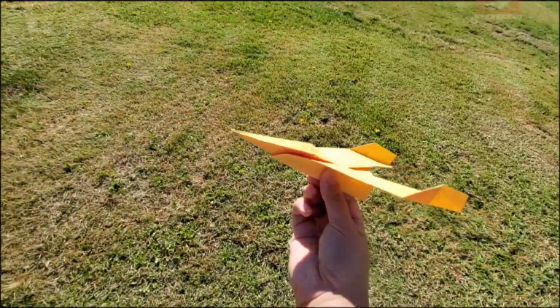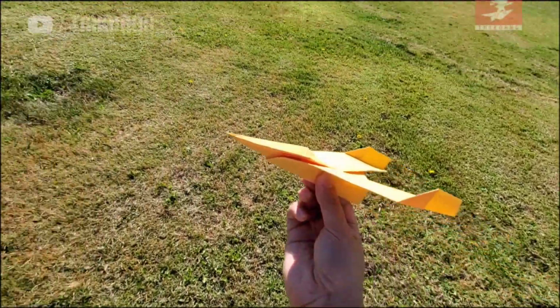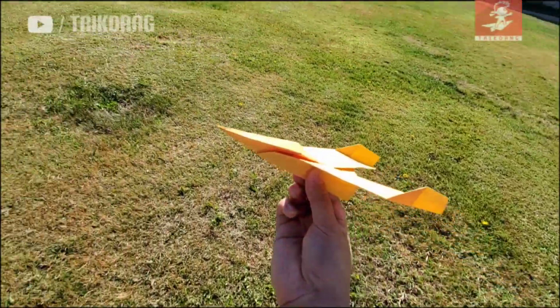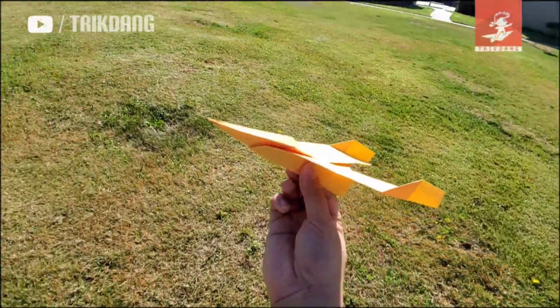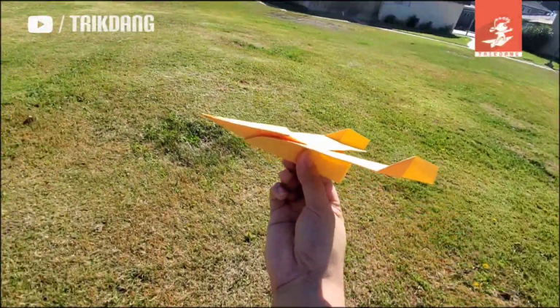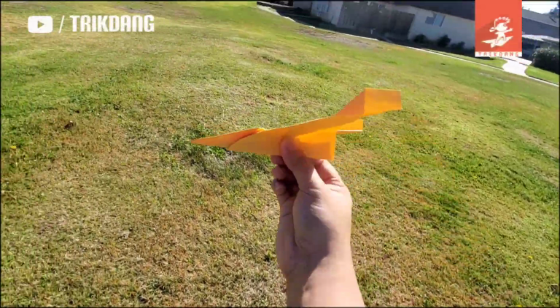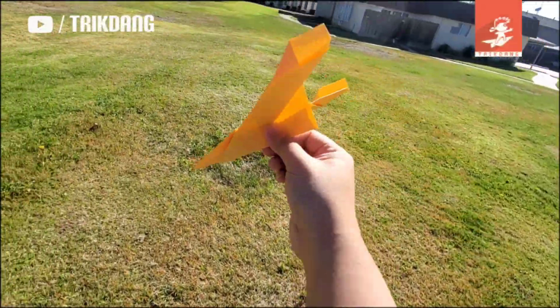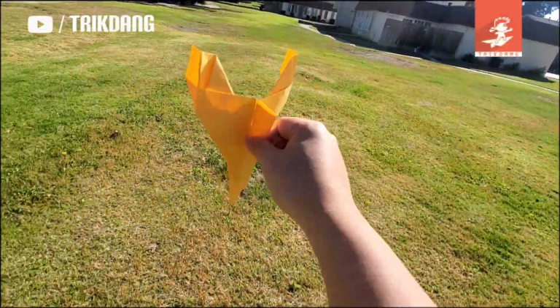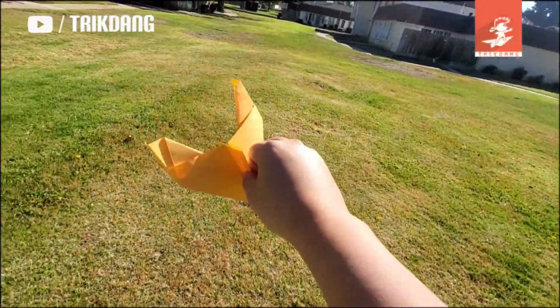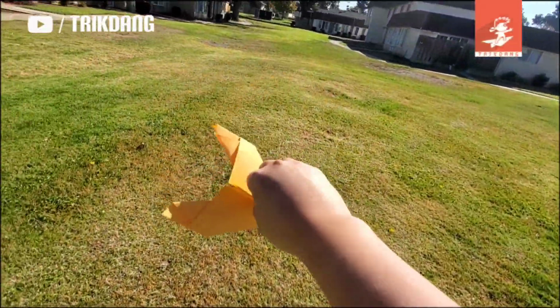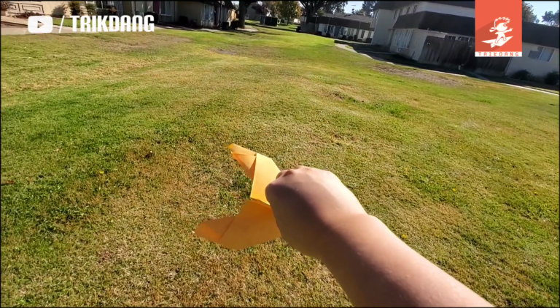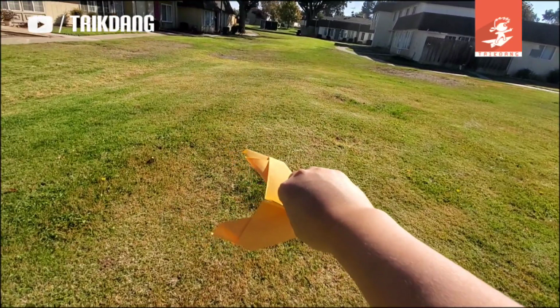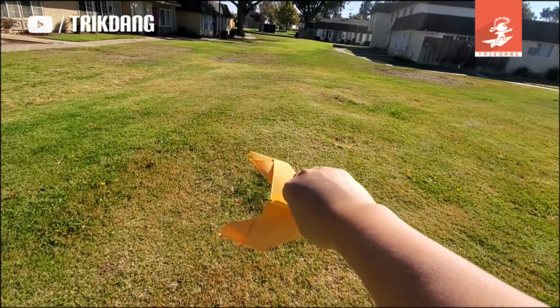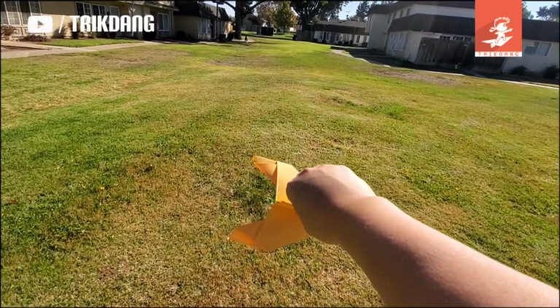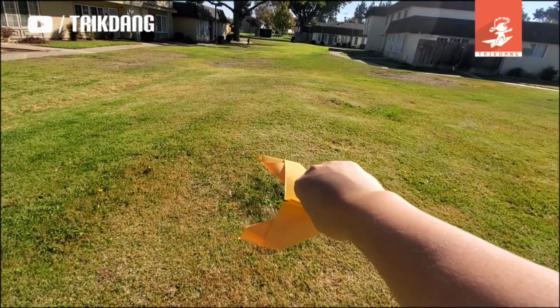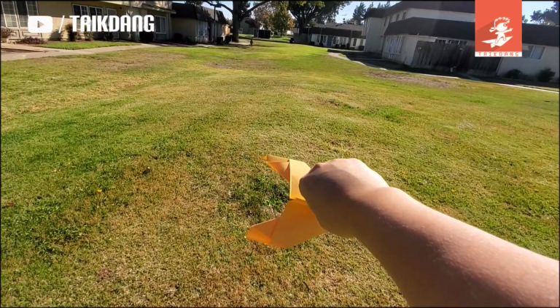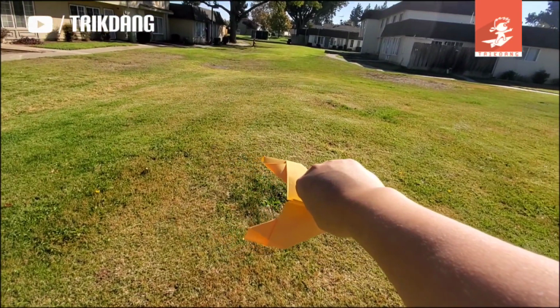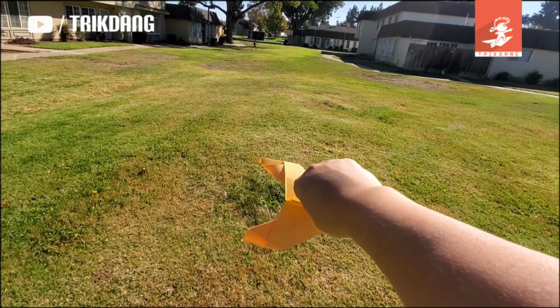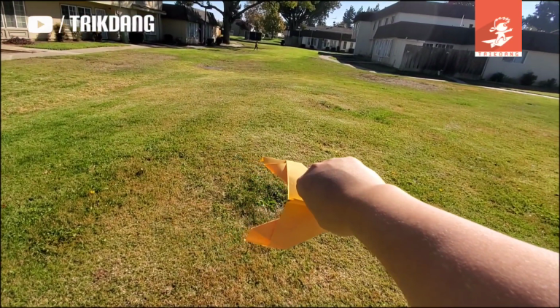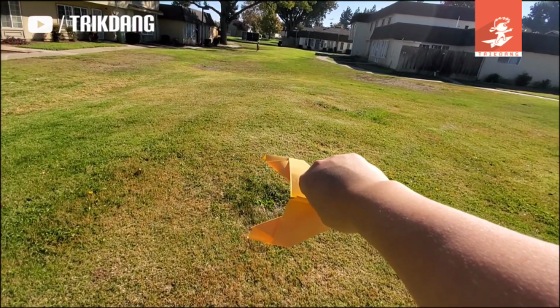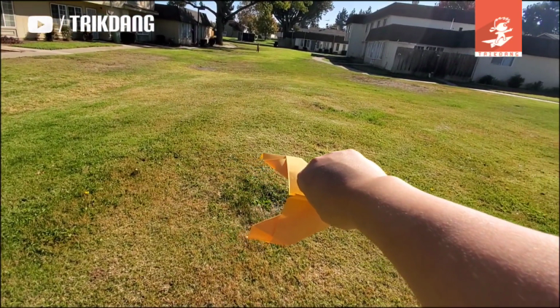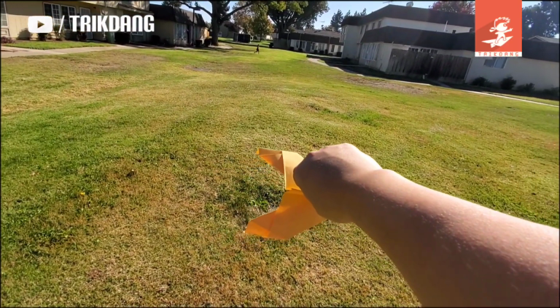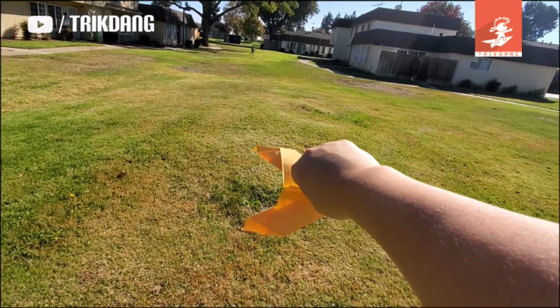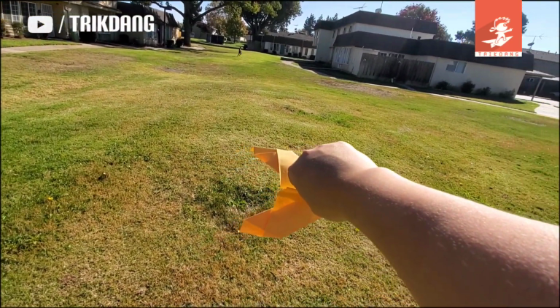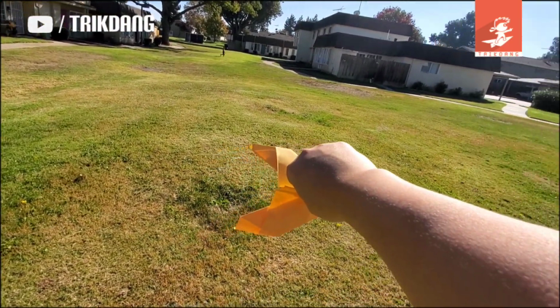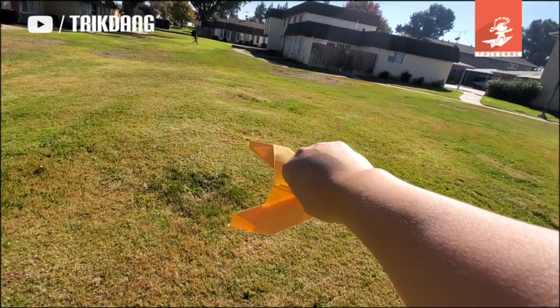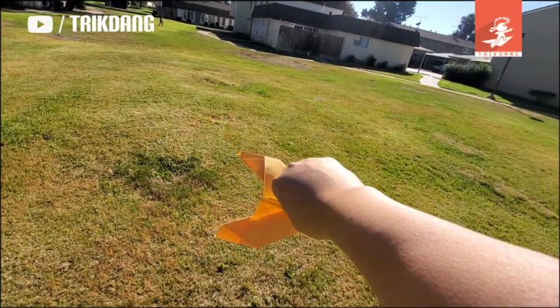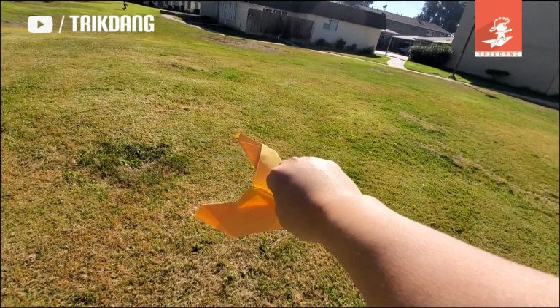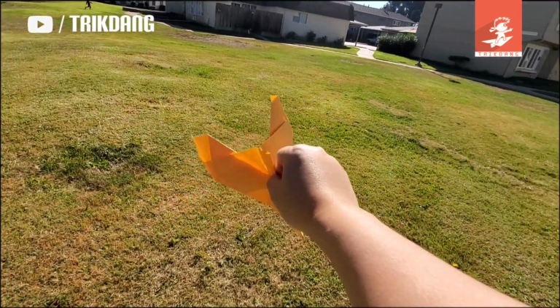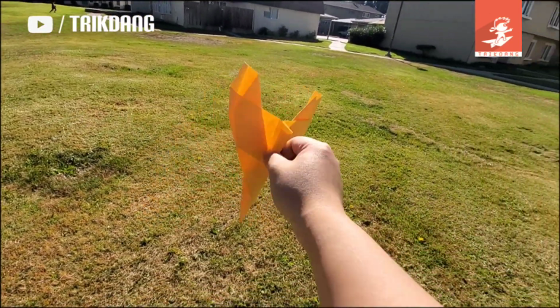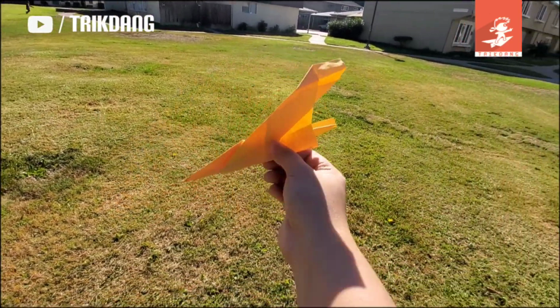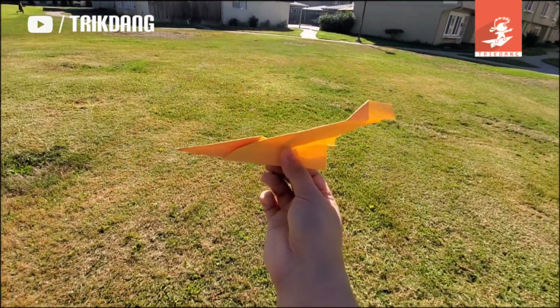Hello guys, welcome to 3Dang channel and today I'm going to do a test flight of a new paper airplane.